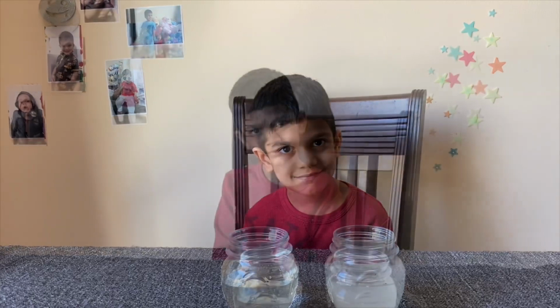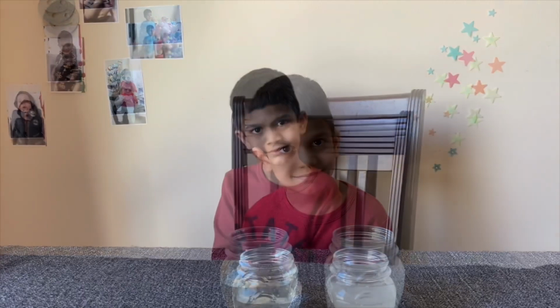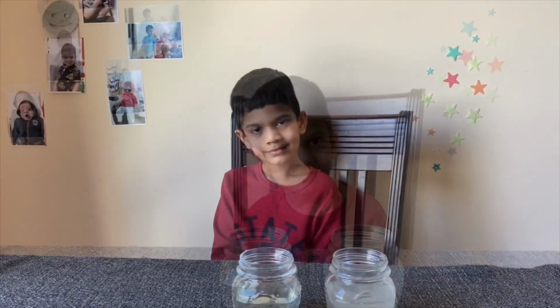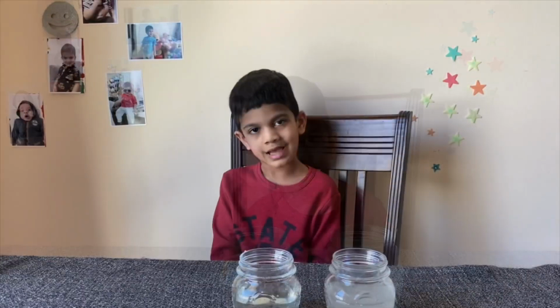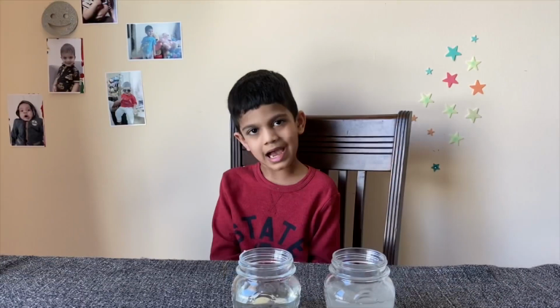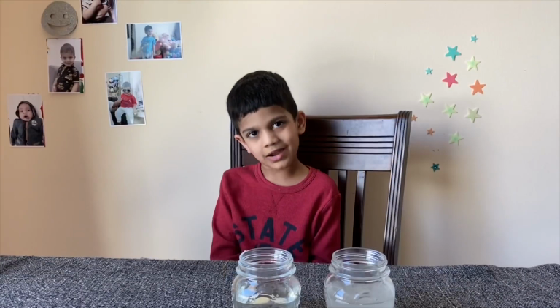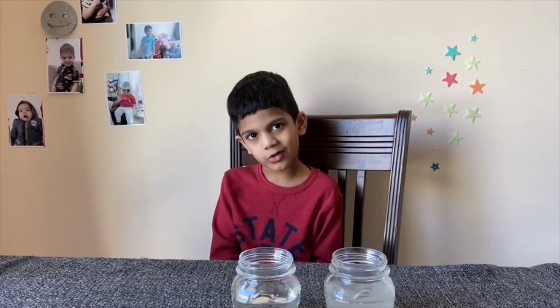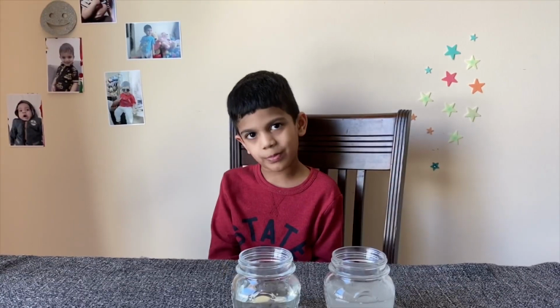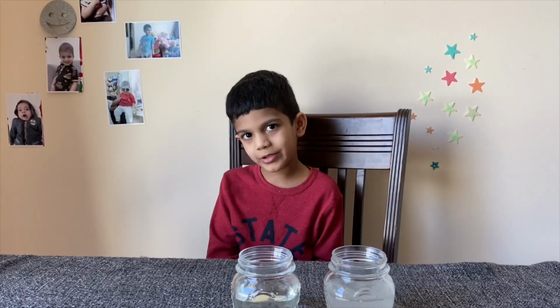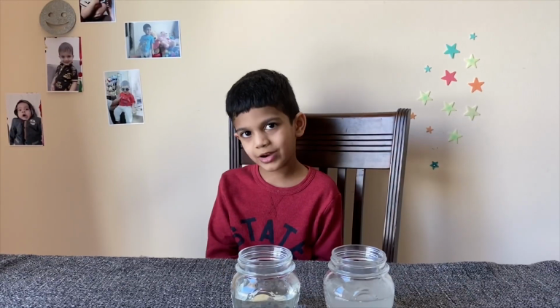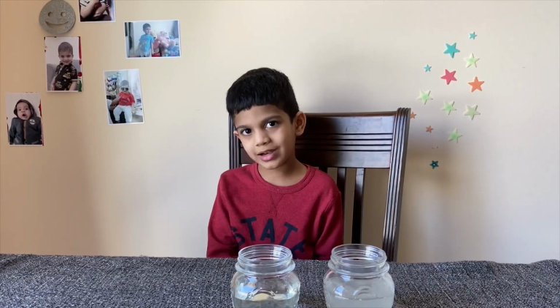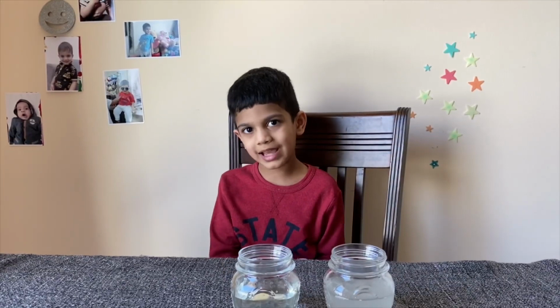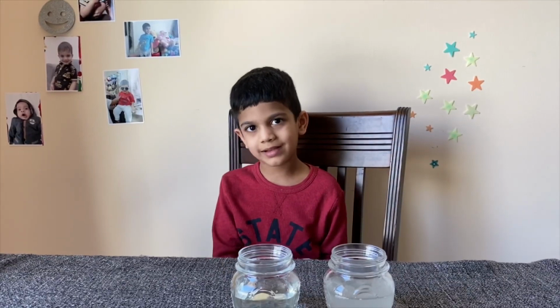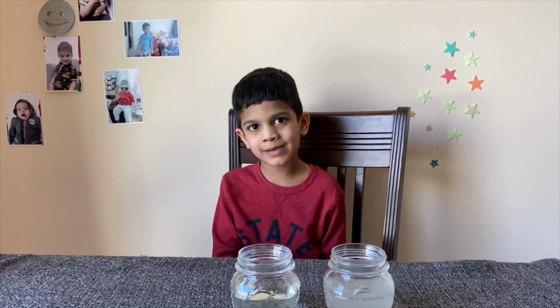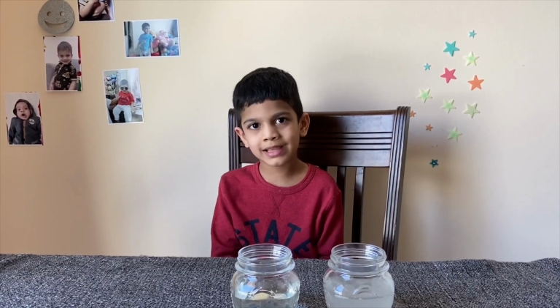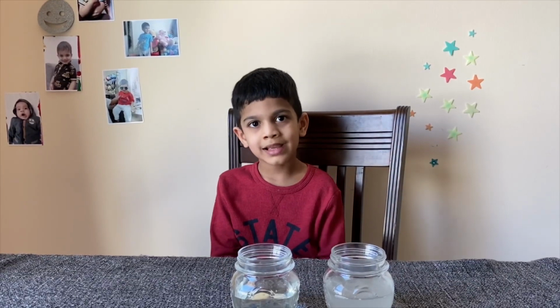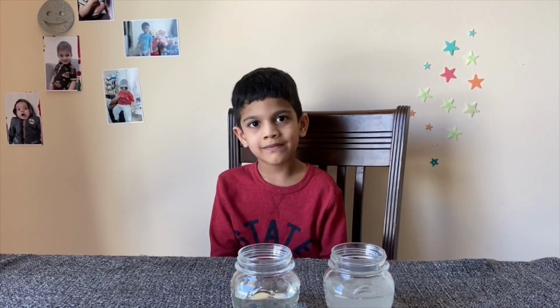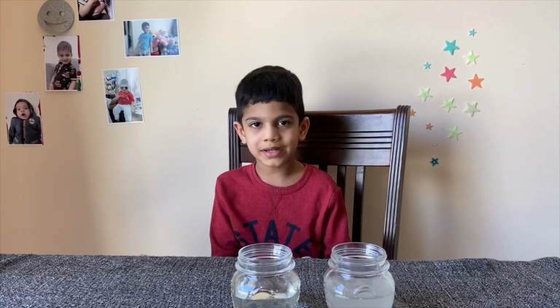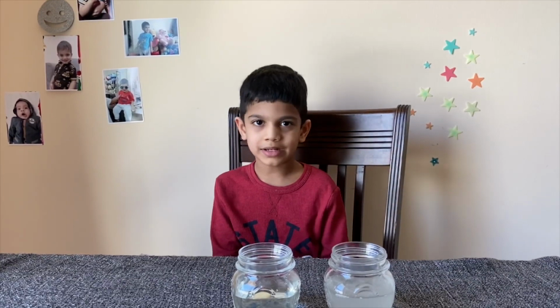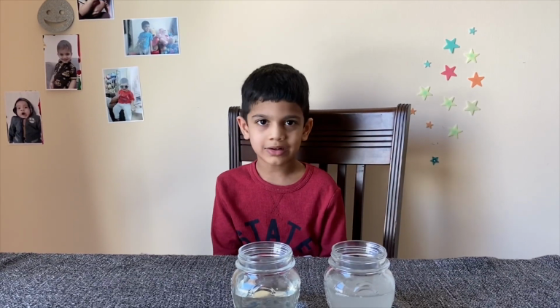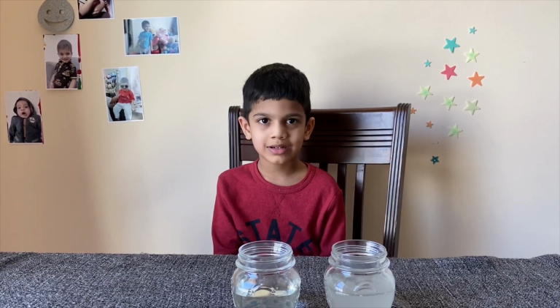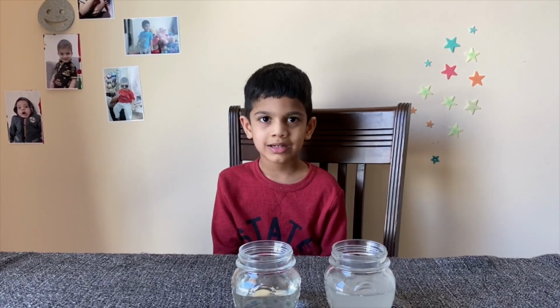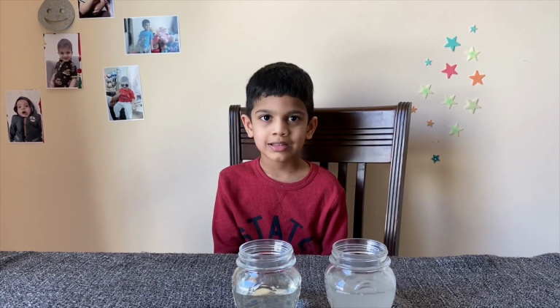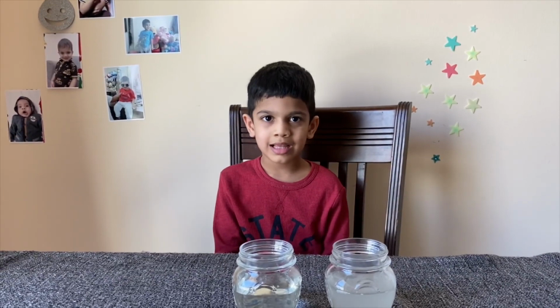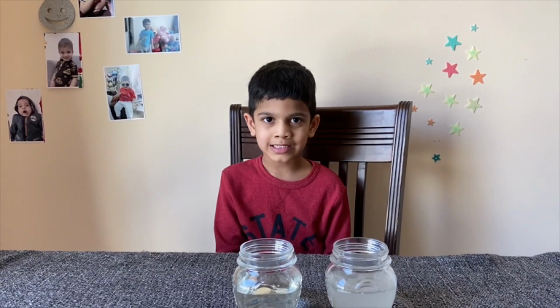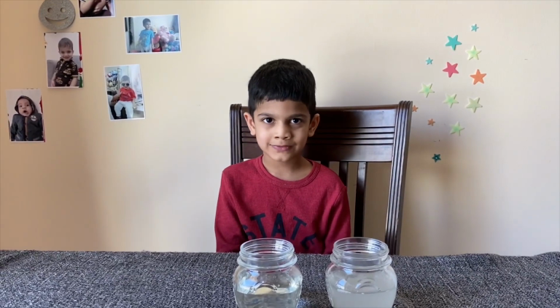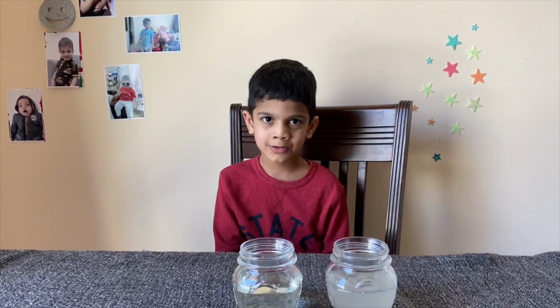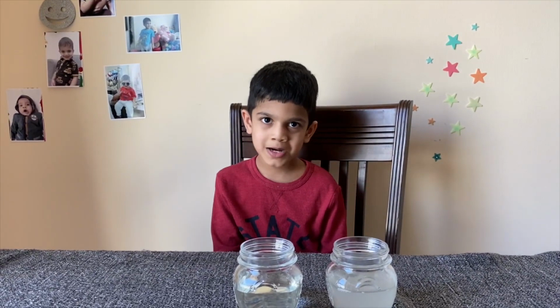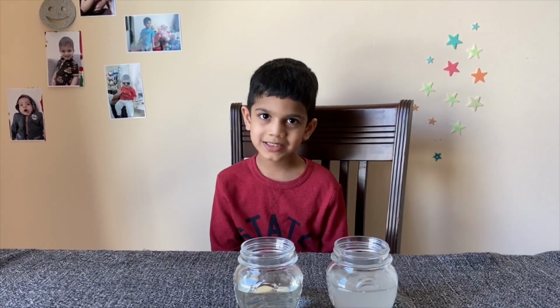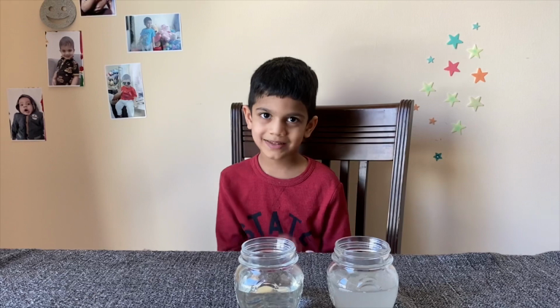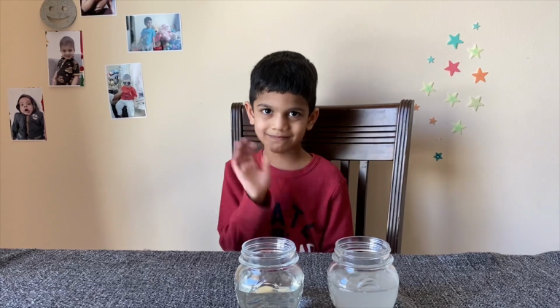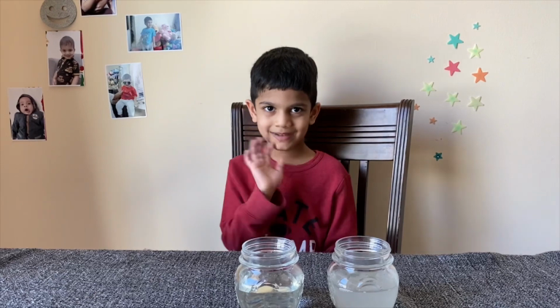I hope you all liked my video. Thanks for watching. Bye!